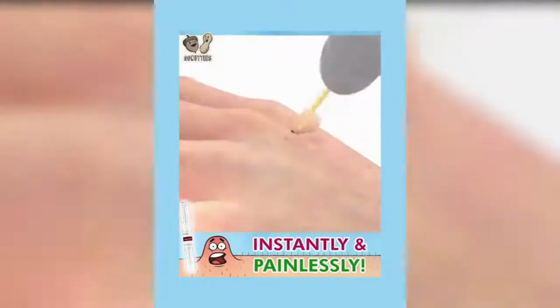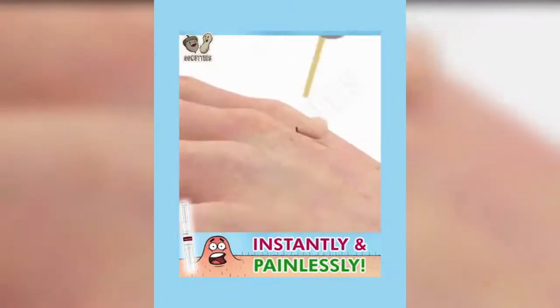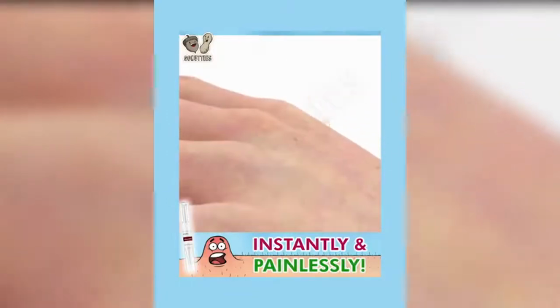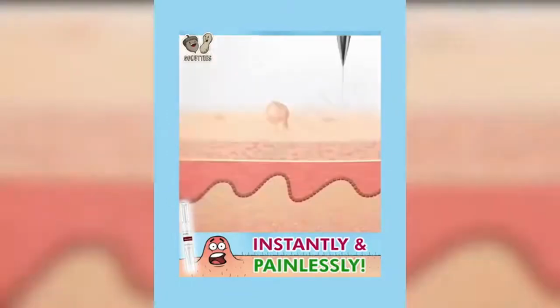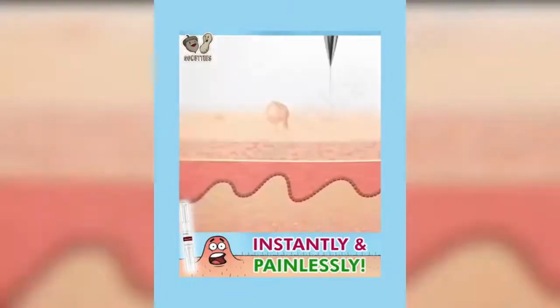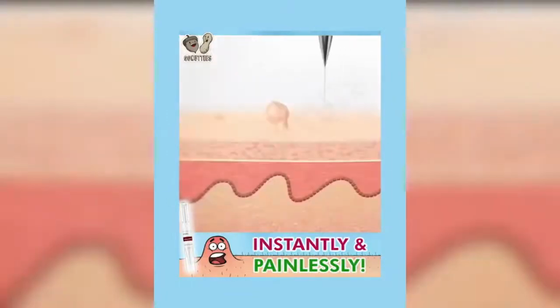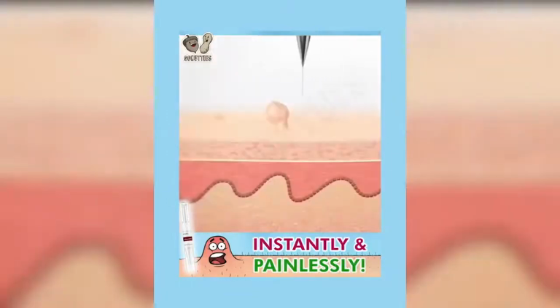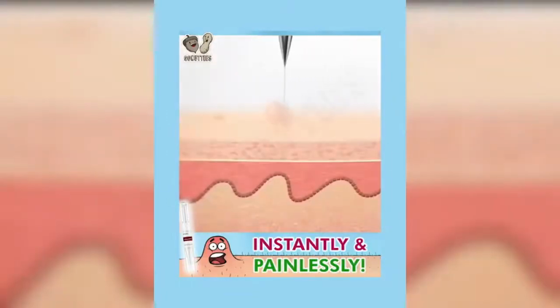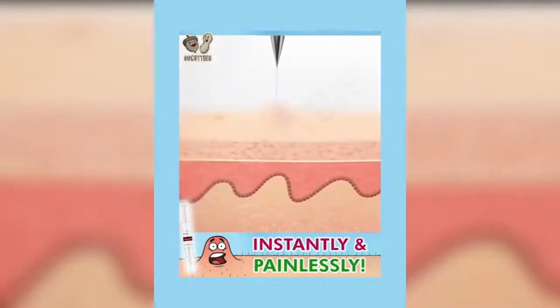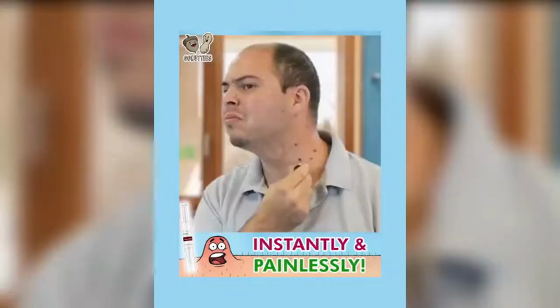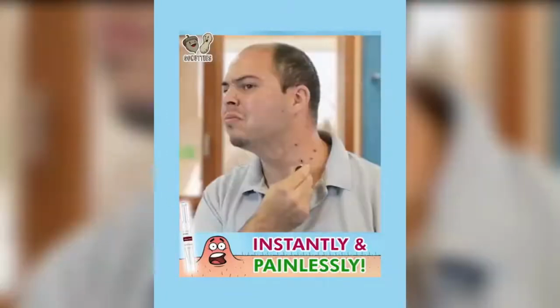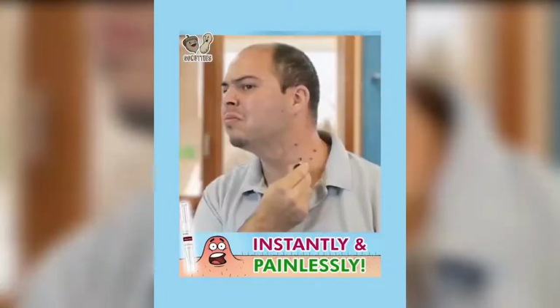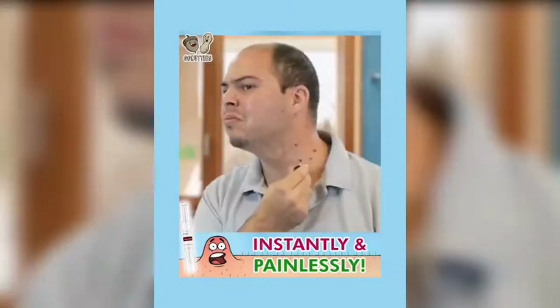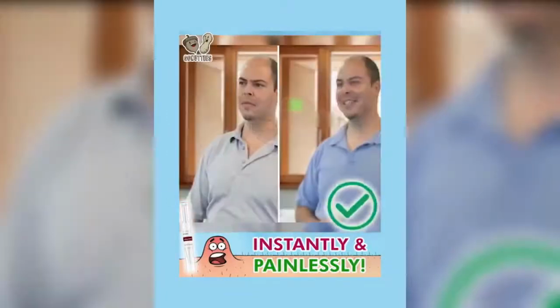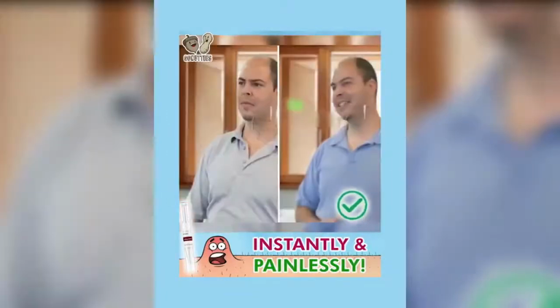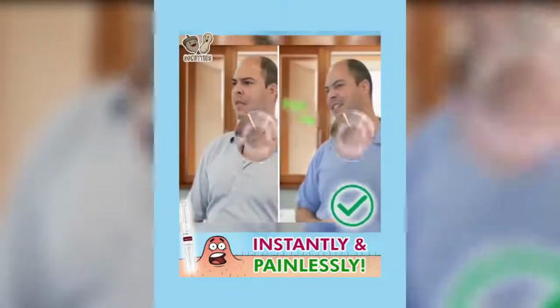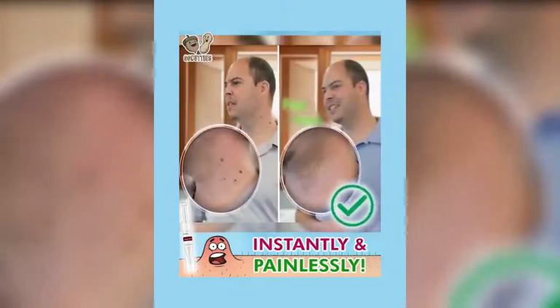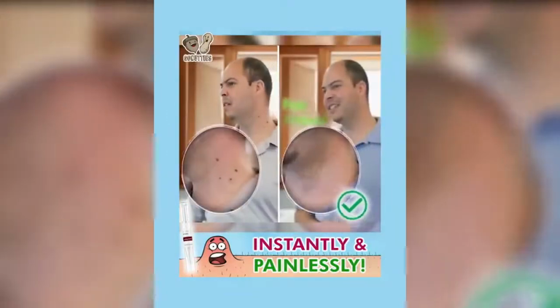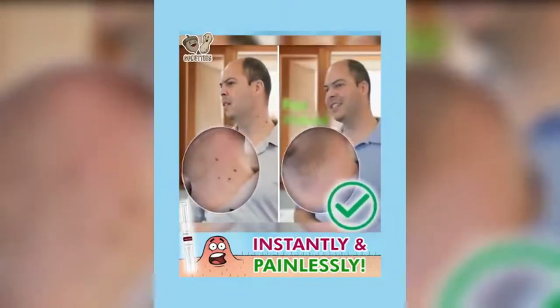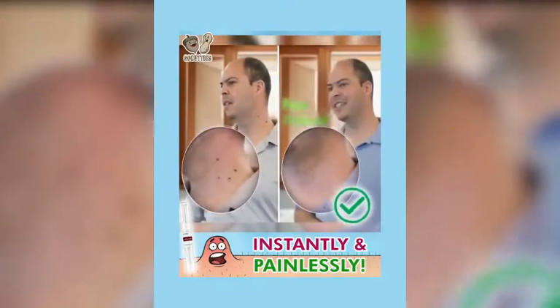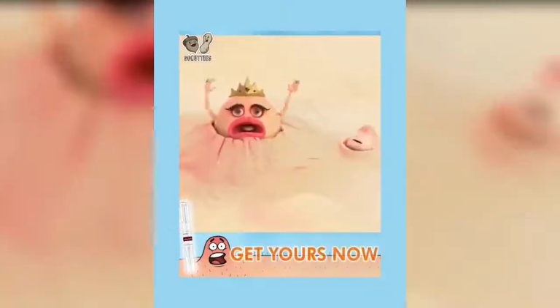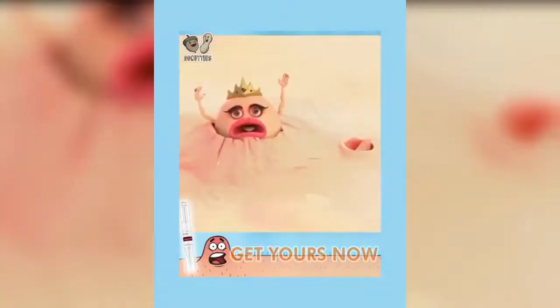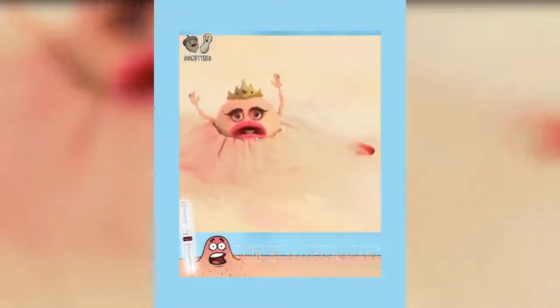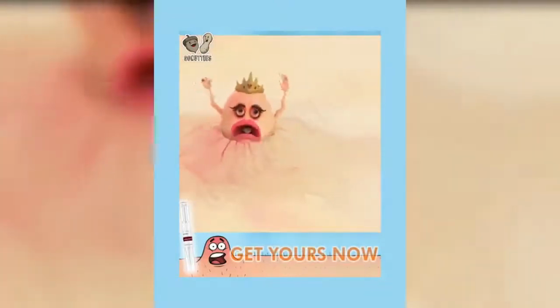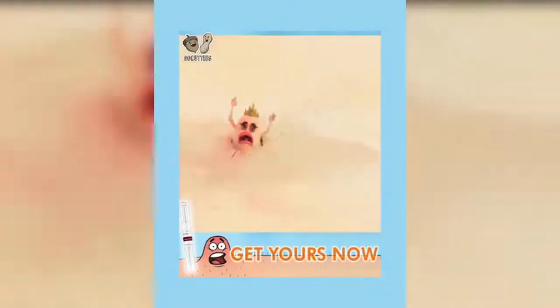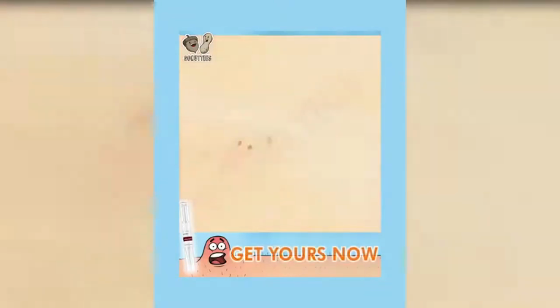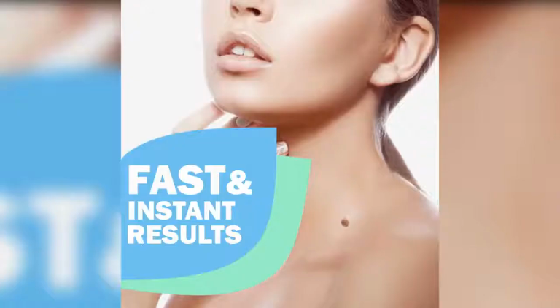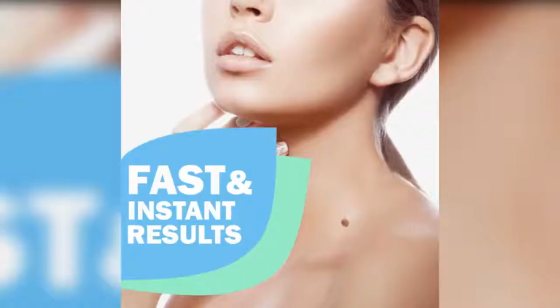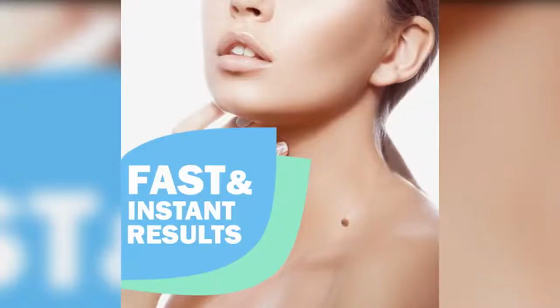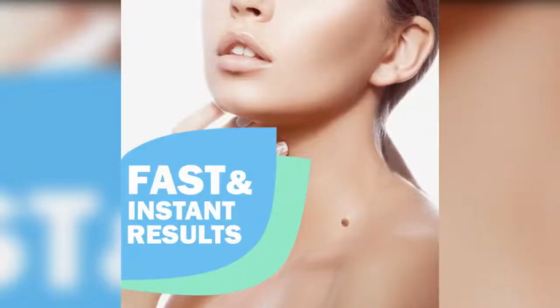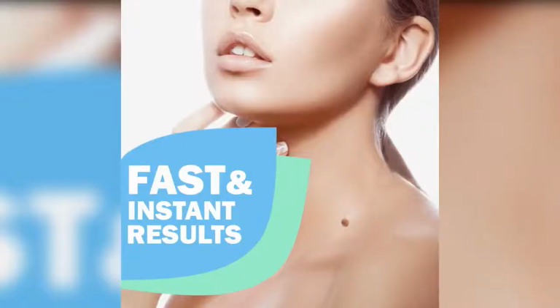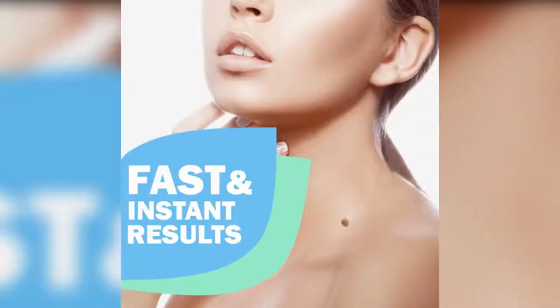Solve skin problems — quickly remove common and plantar warts, corns, callus, and restore skin's original health and beauty.